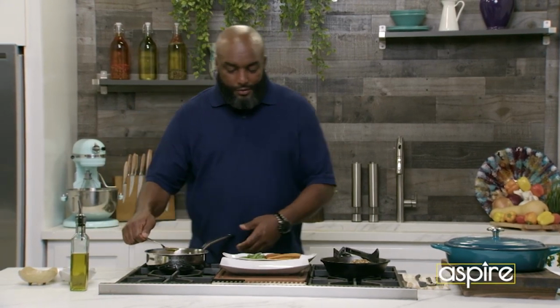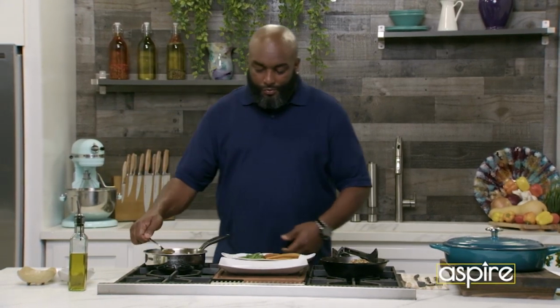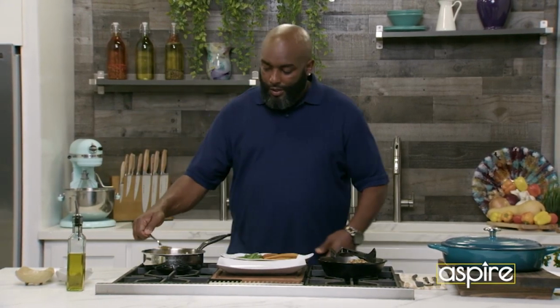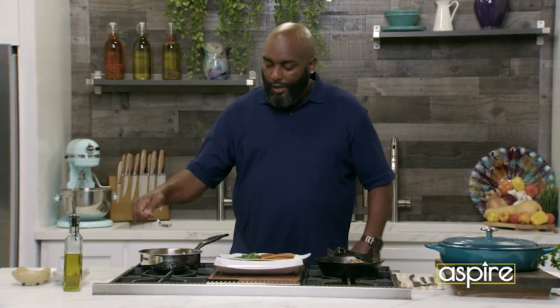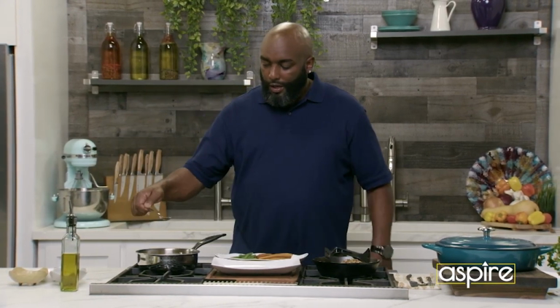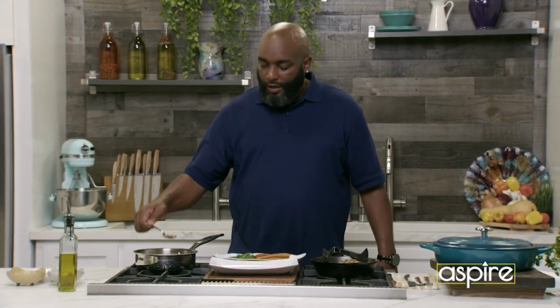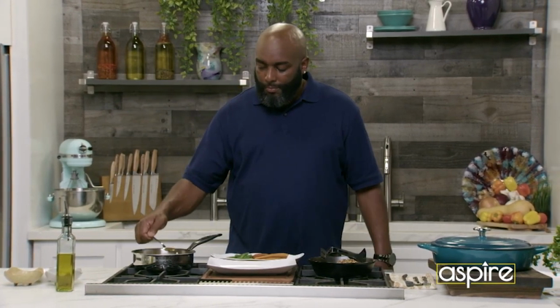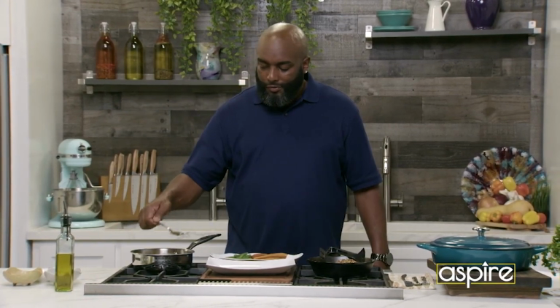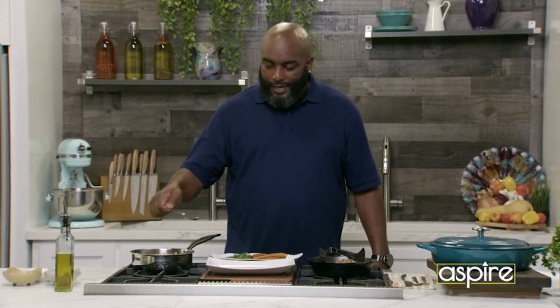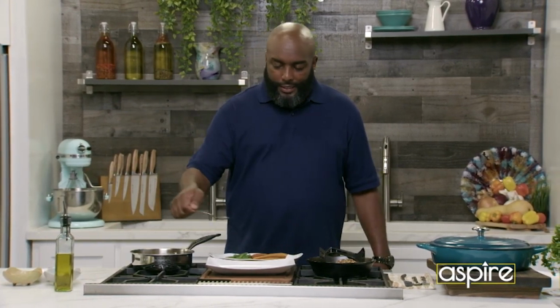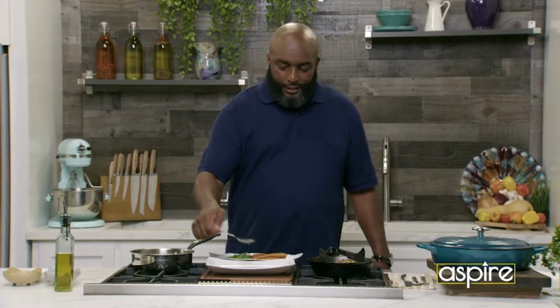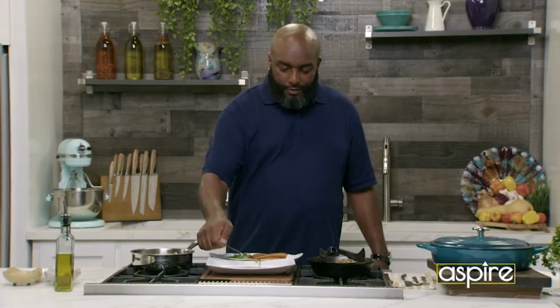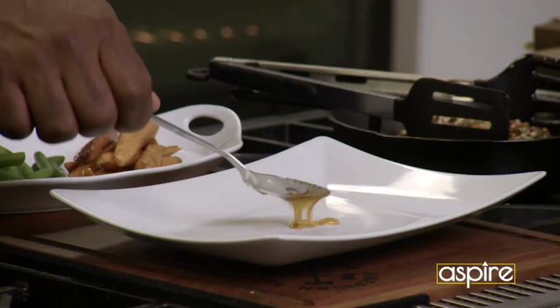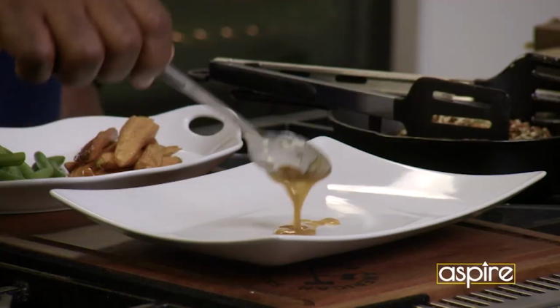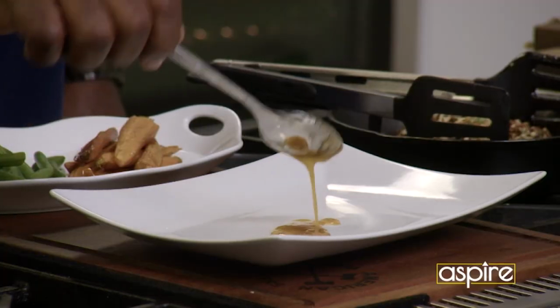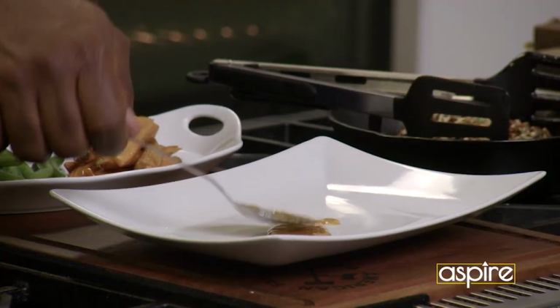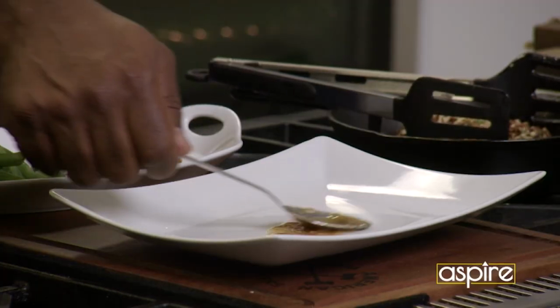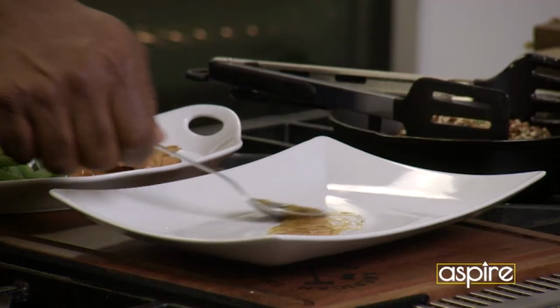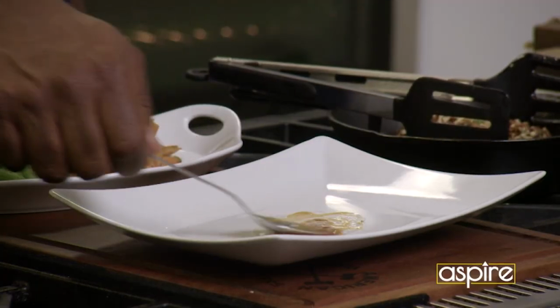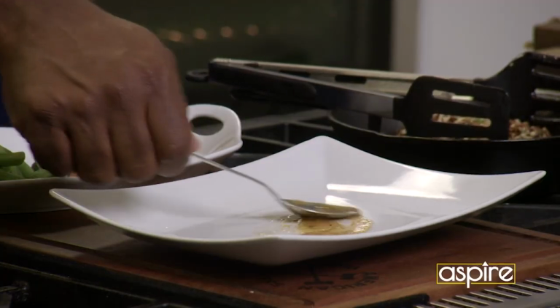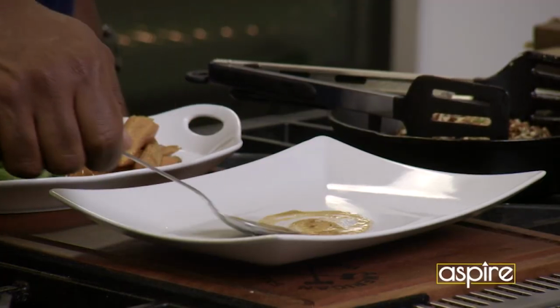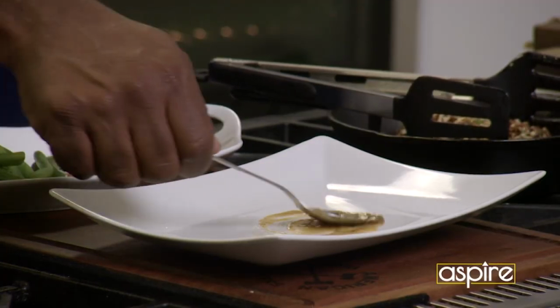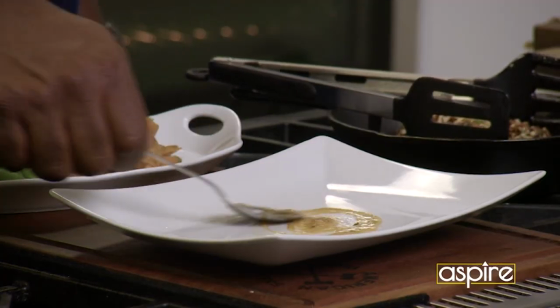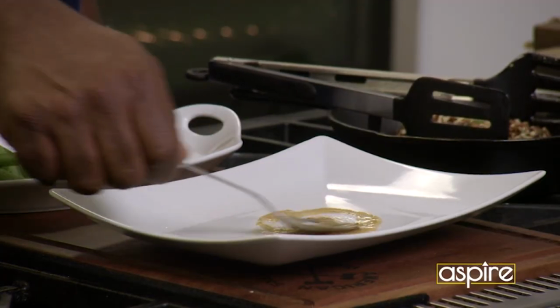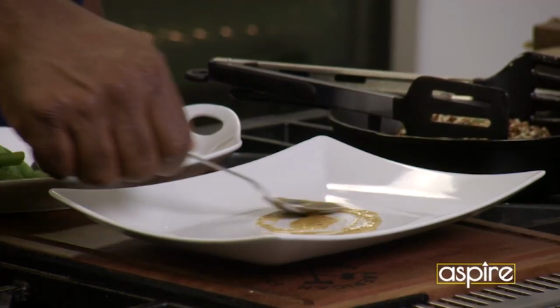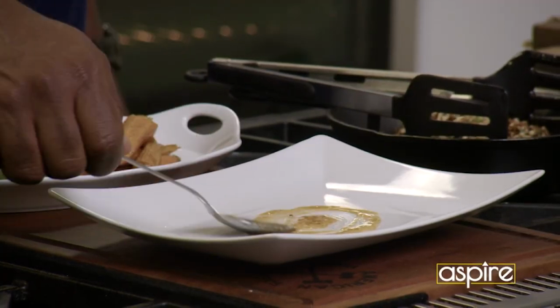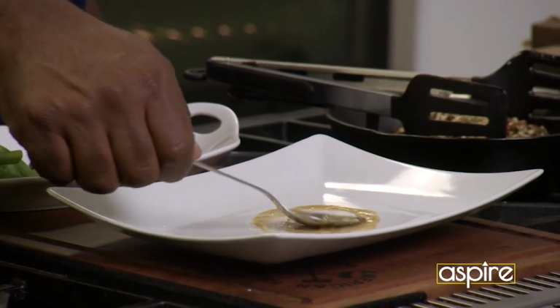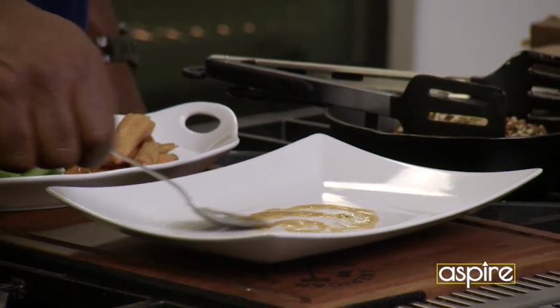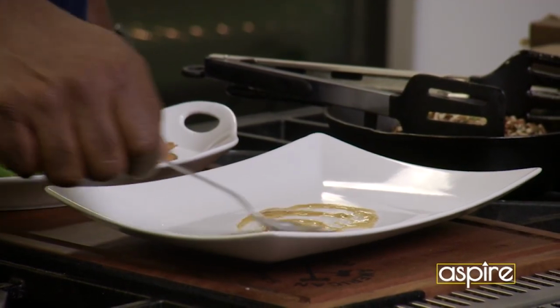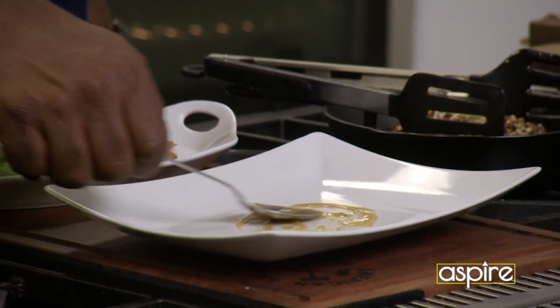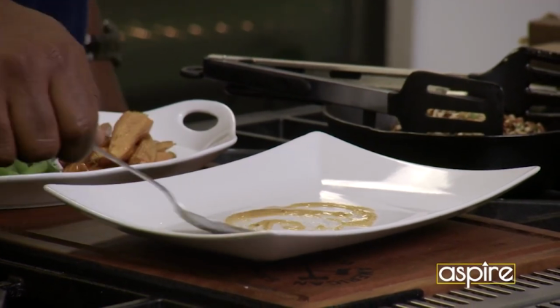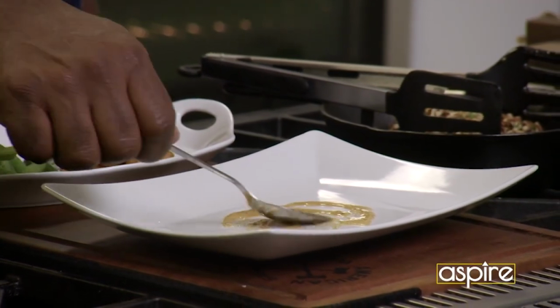Because guess what? You're eating both sides of that chicken. So kind of just spoon that thing down there on the bottom.